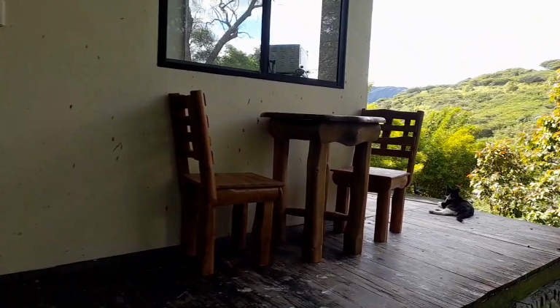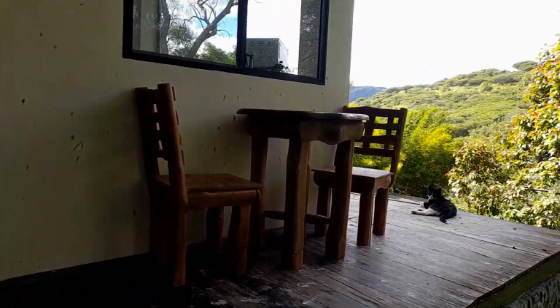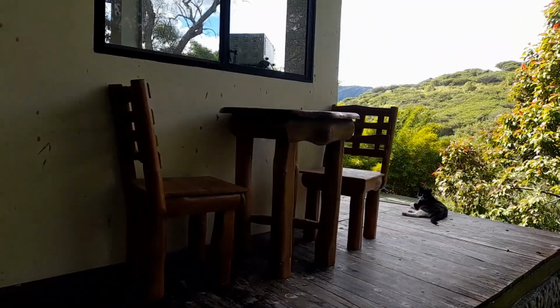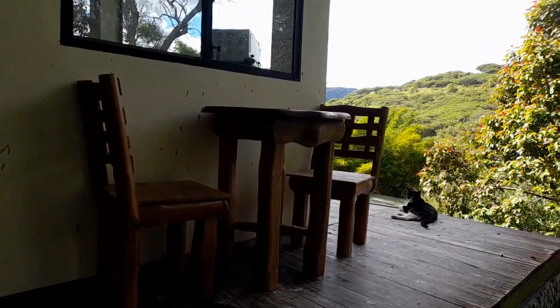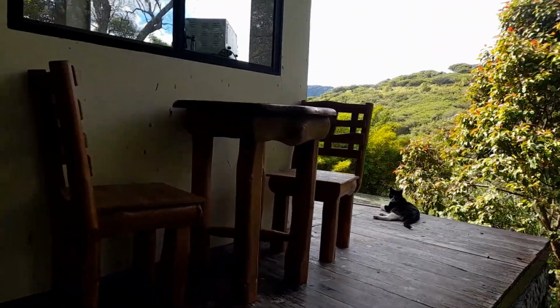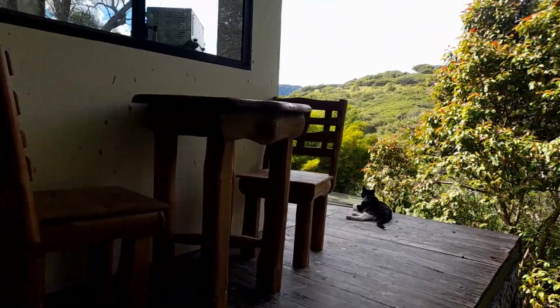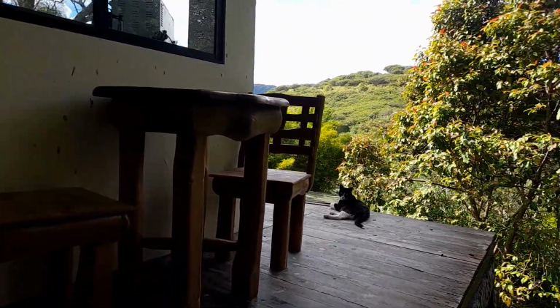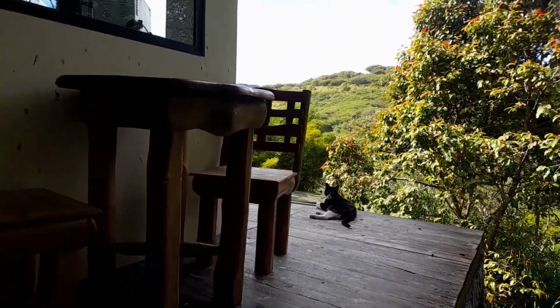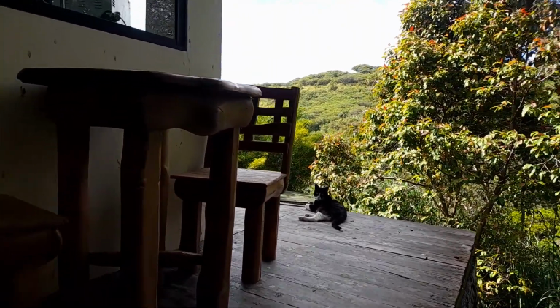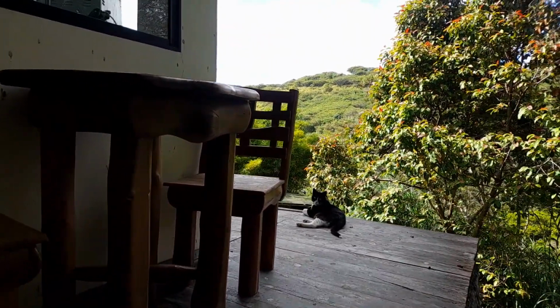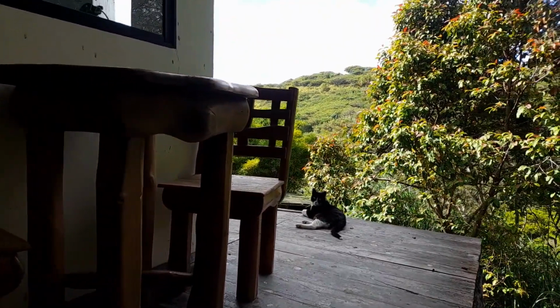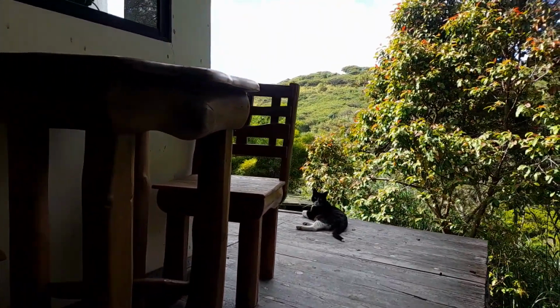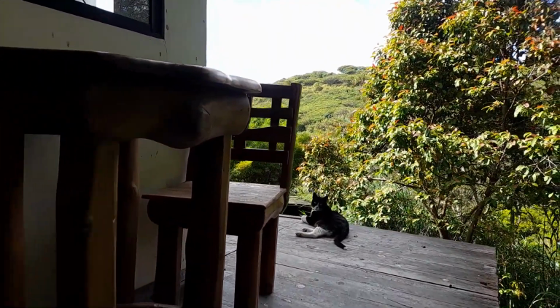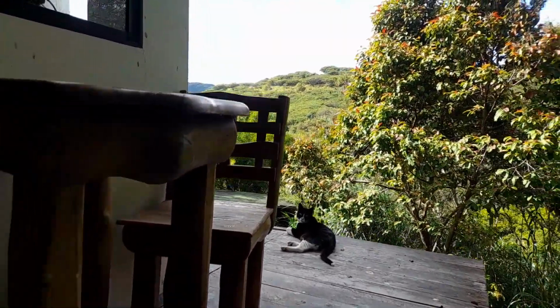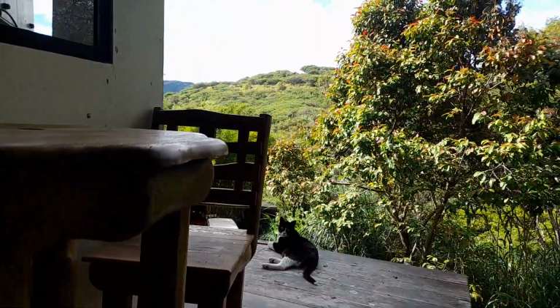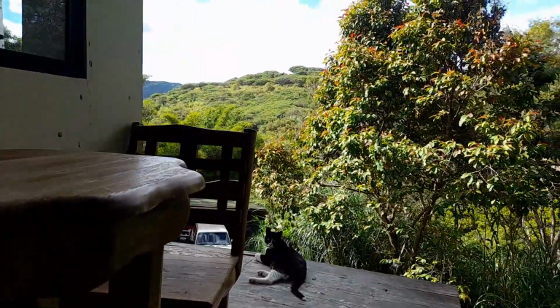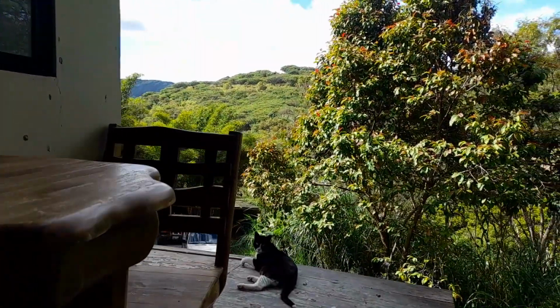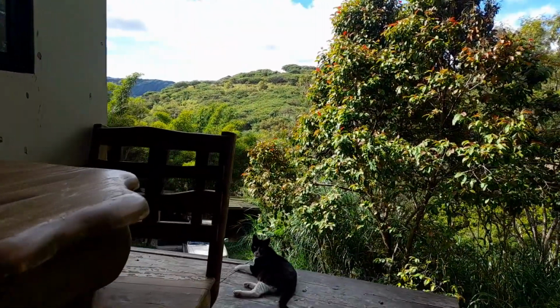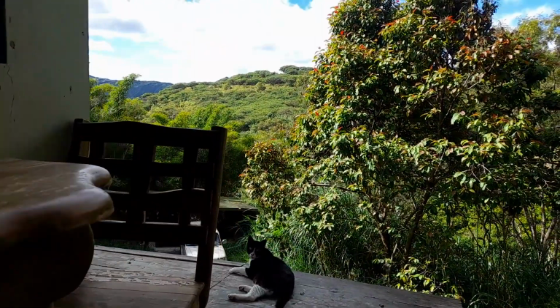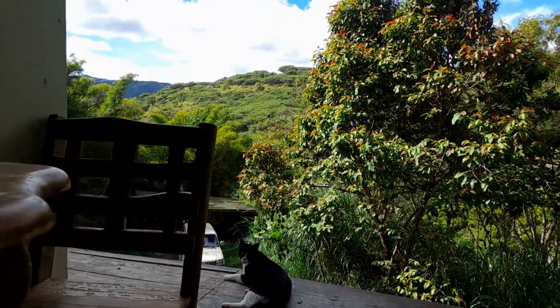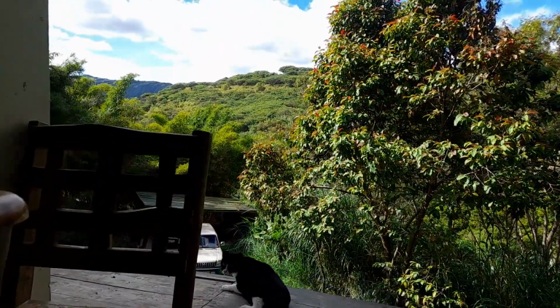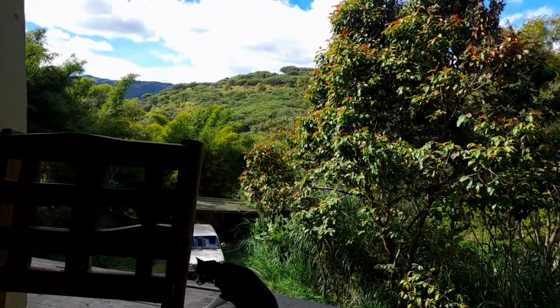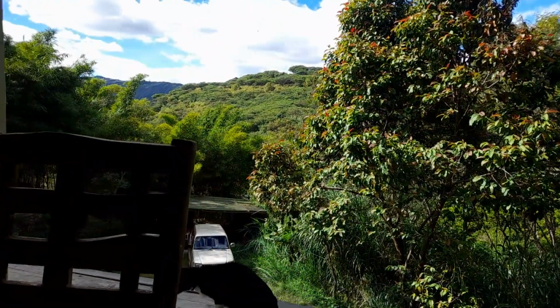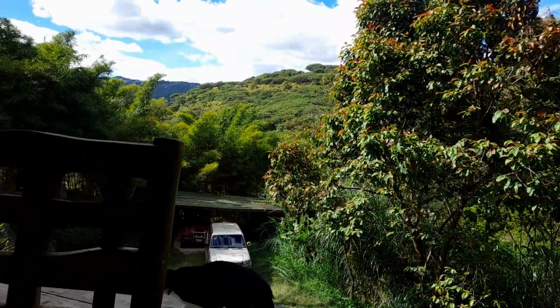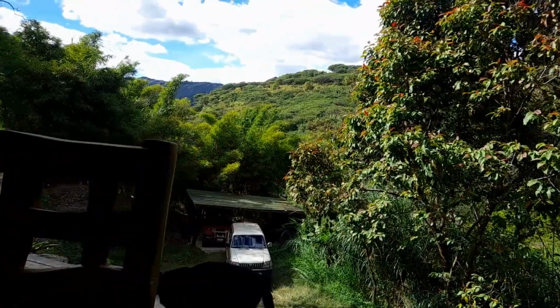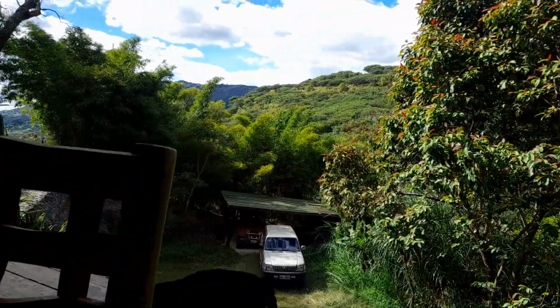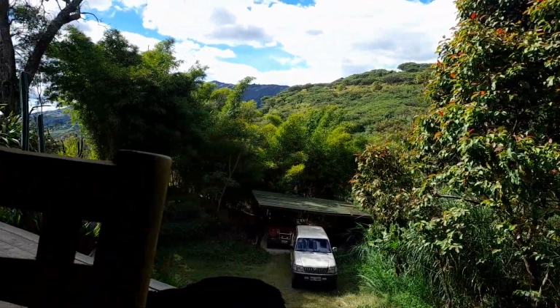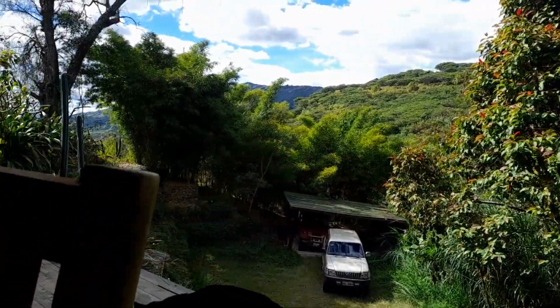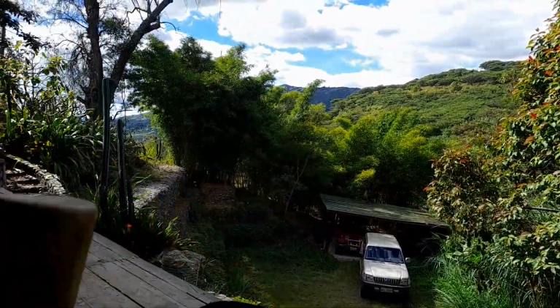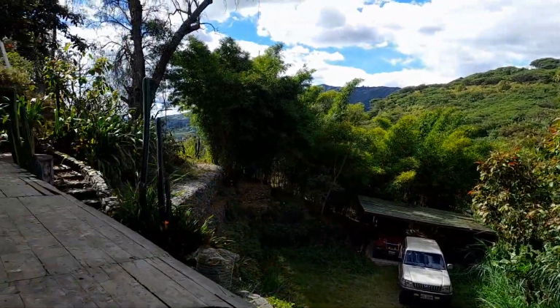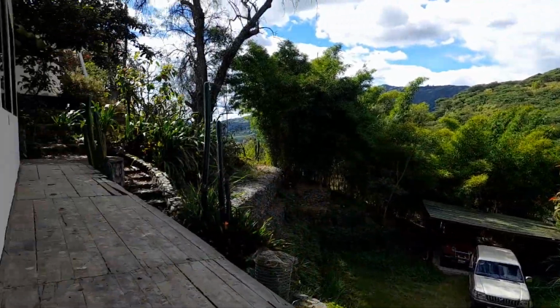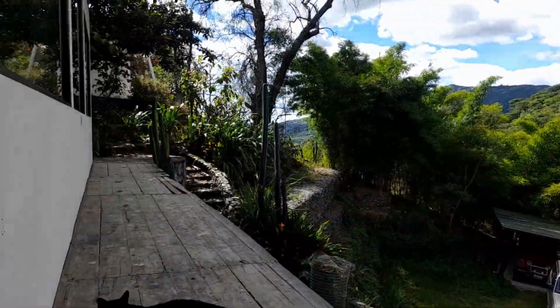The cats are ever-present guardians, which is fantastic — they are just great to have around. And there's the view.